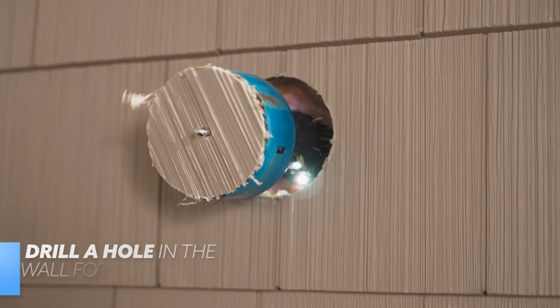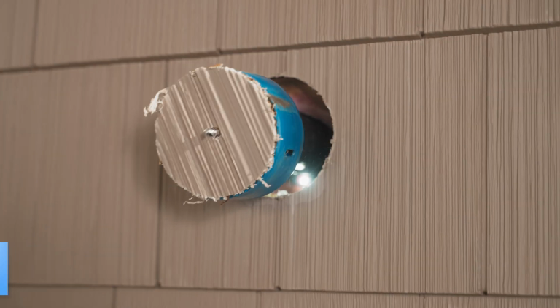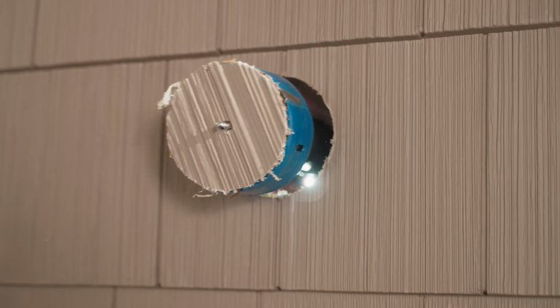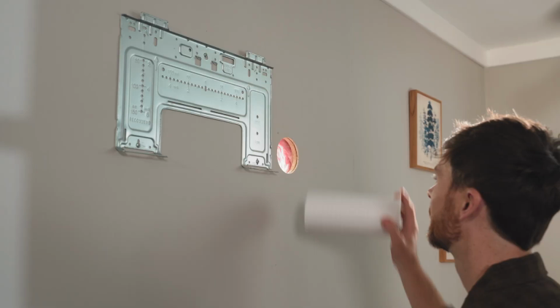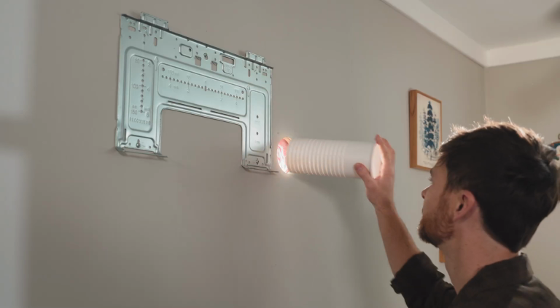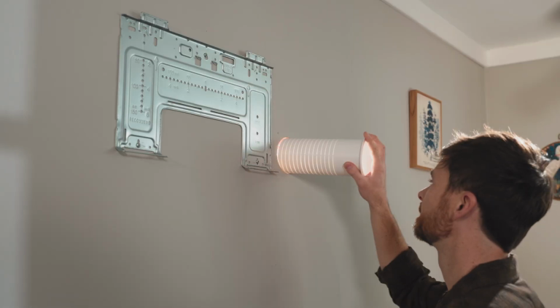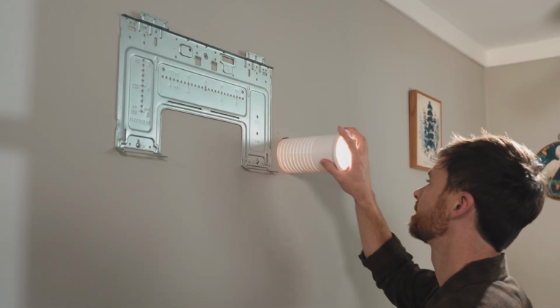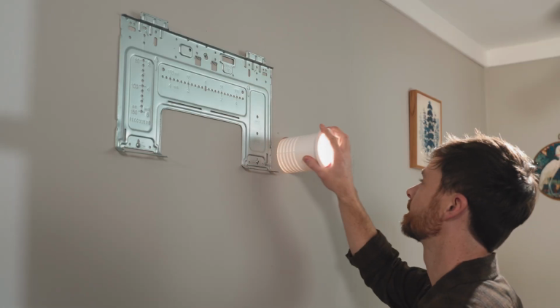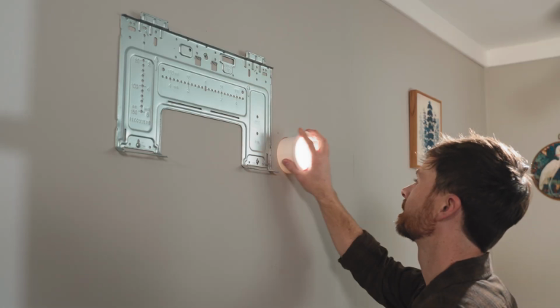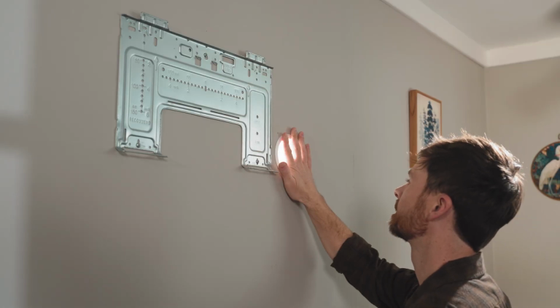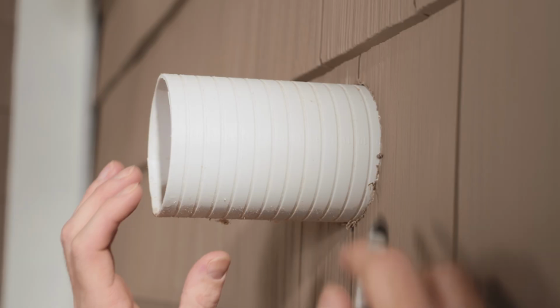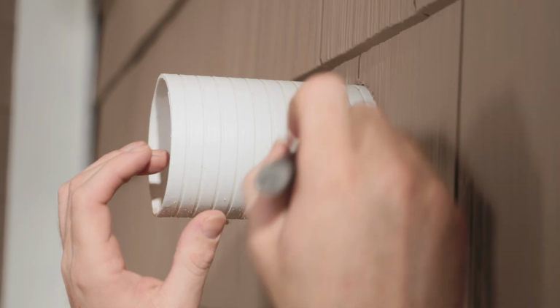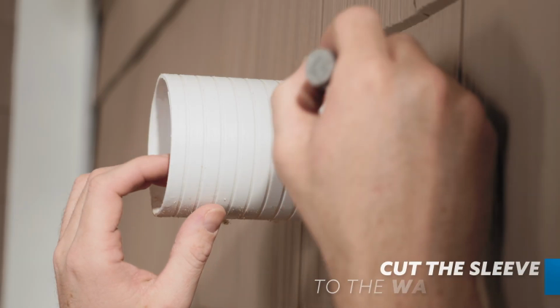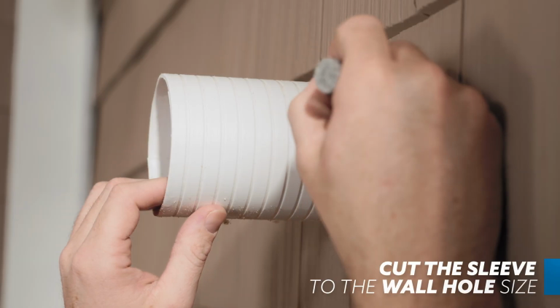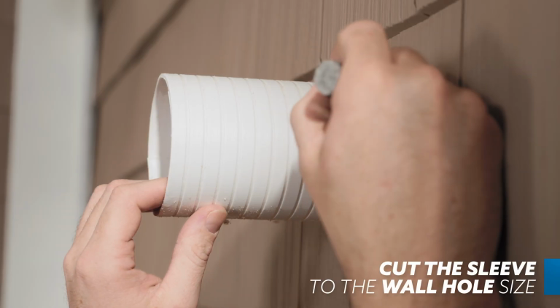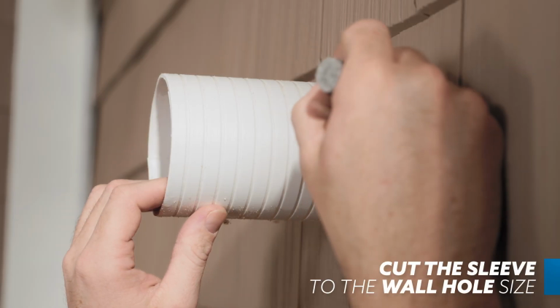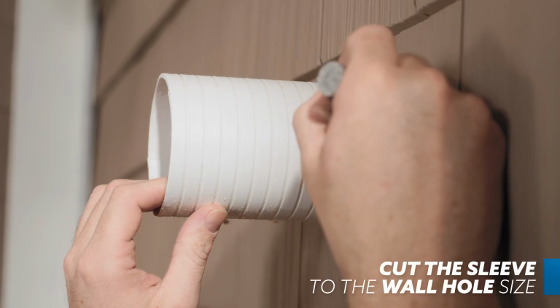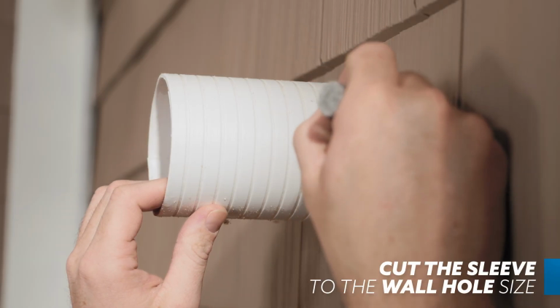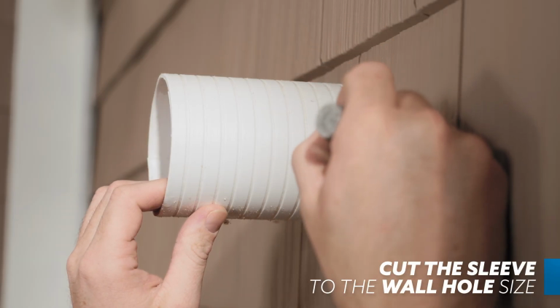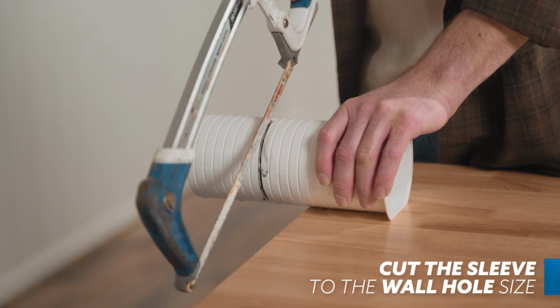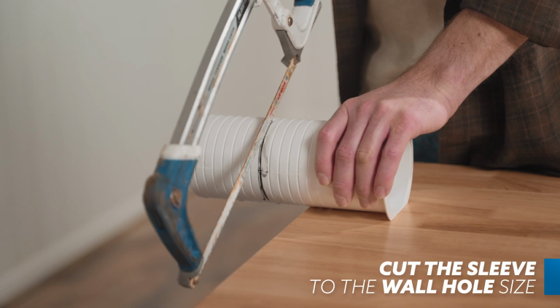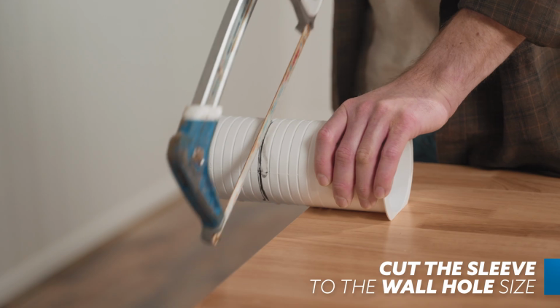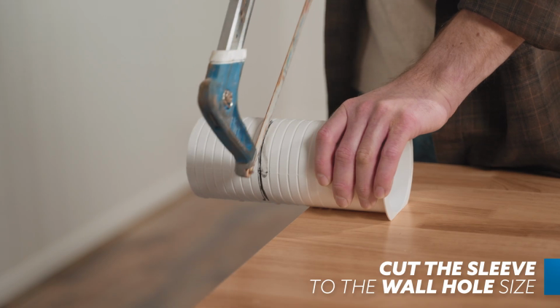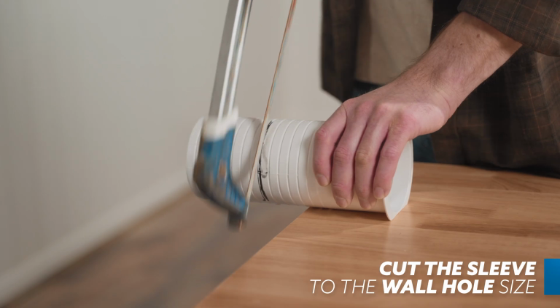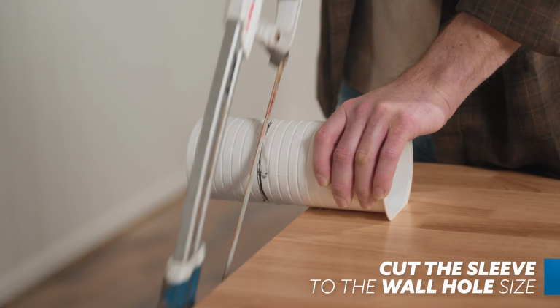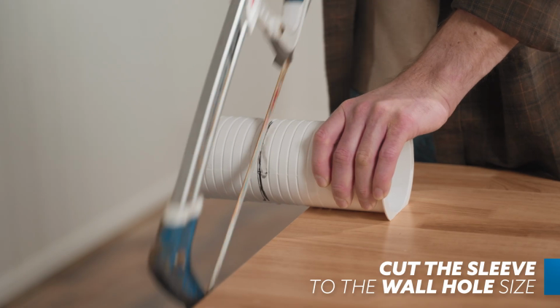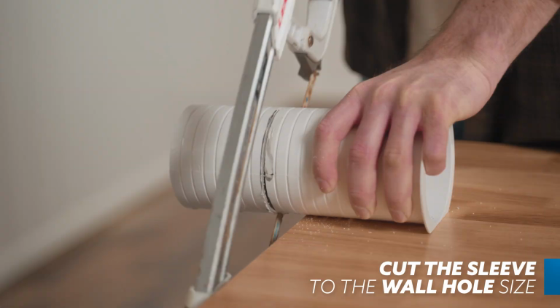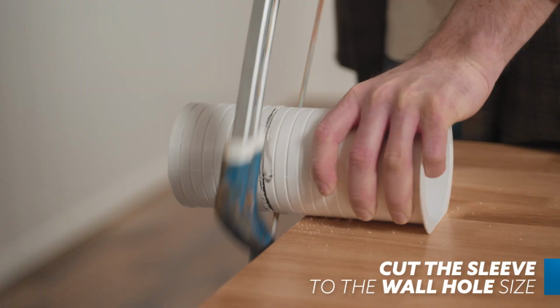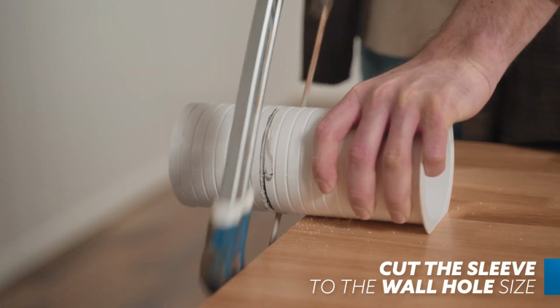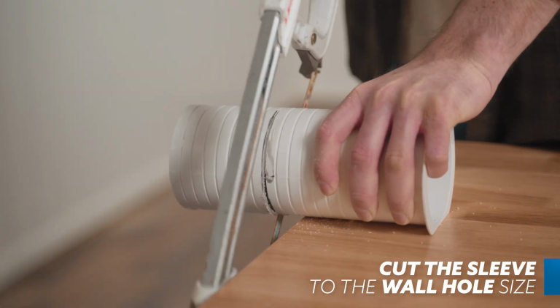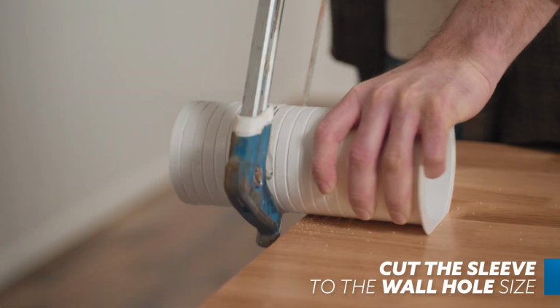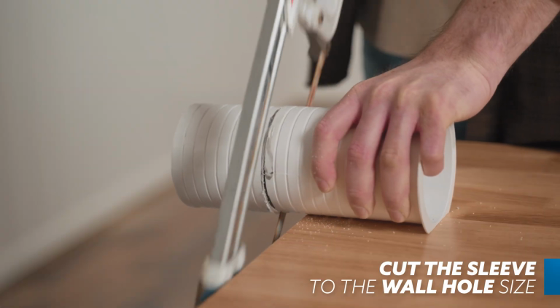Once drilled, pass the wall sleeve through the wall and mark where you need to cut it to make it flush with the wall. Then cut the sleeve and replace it in the hole.